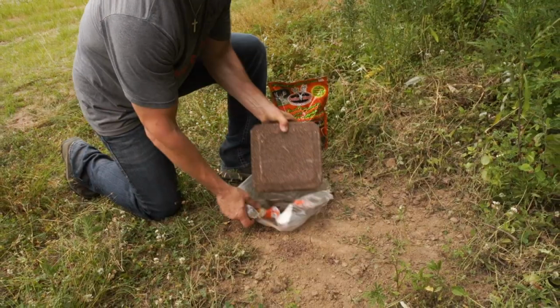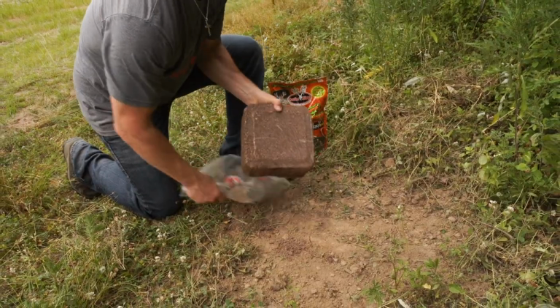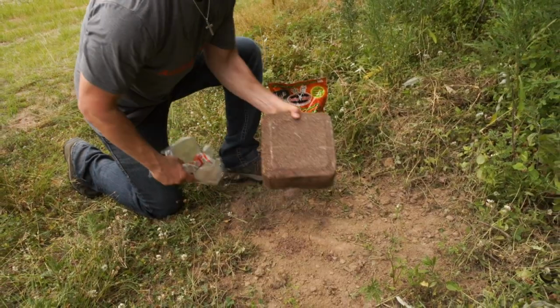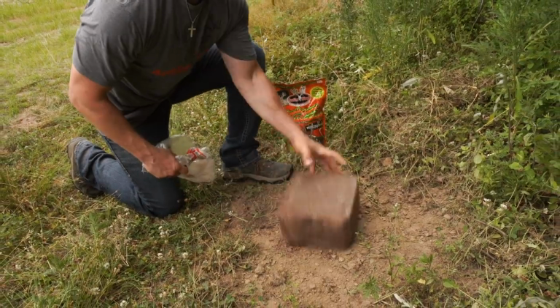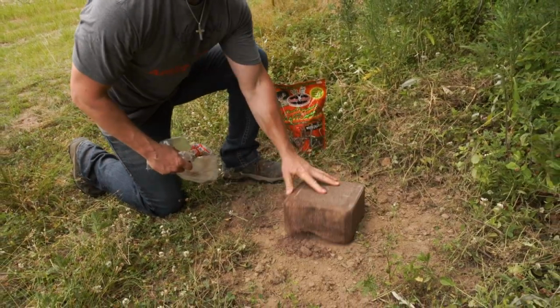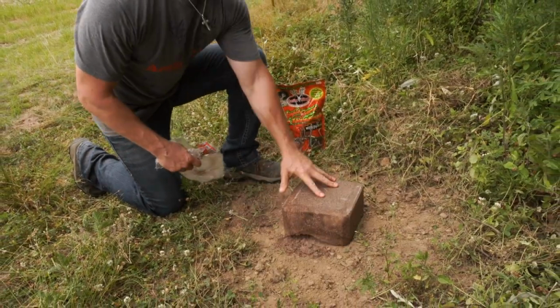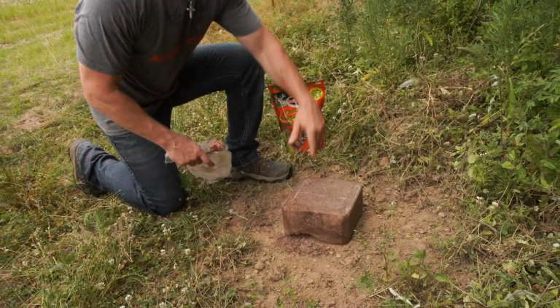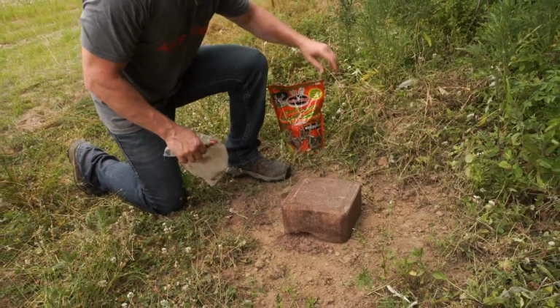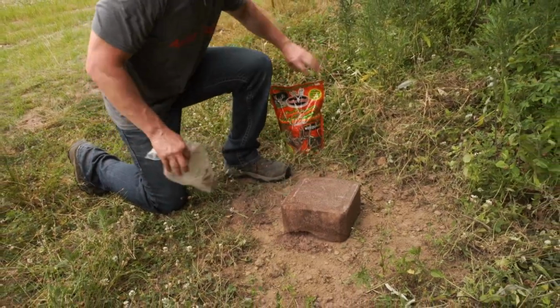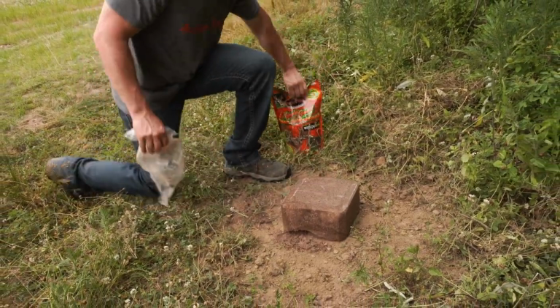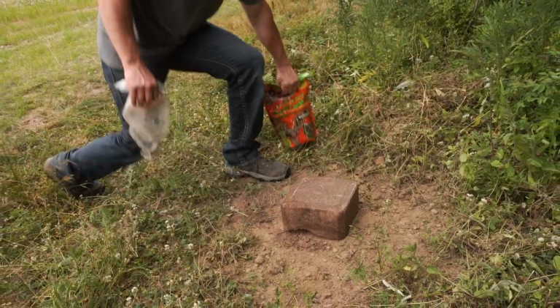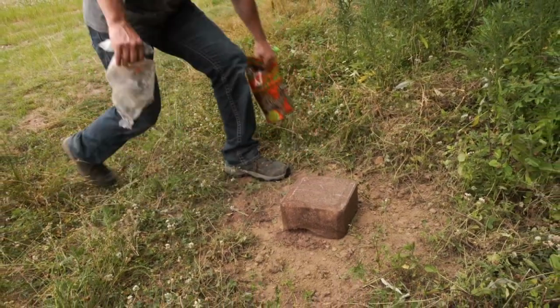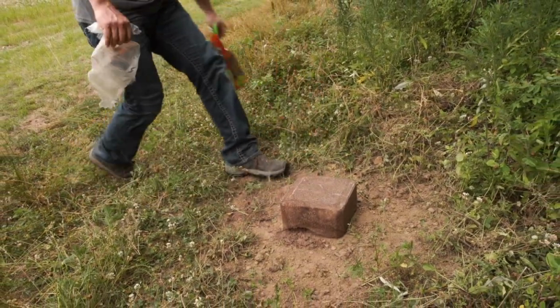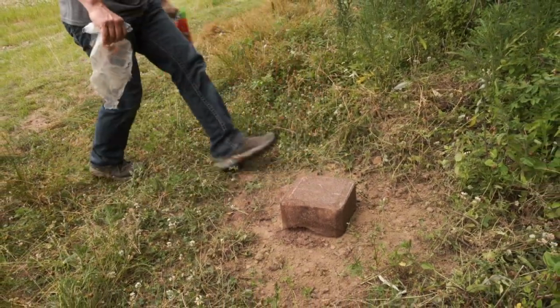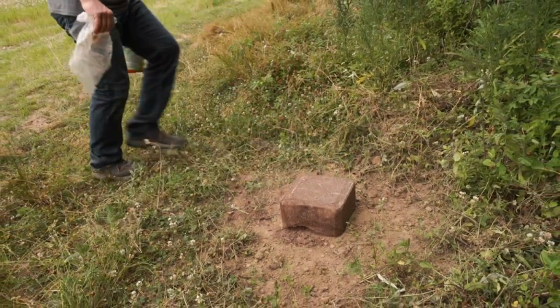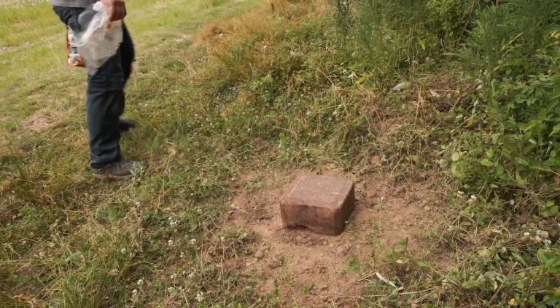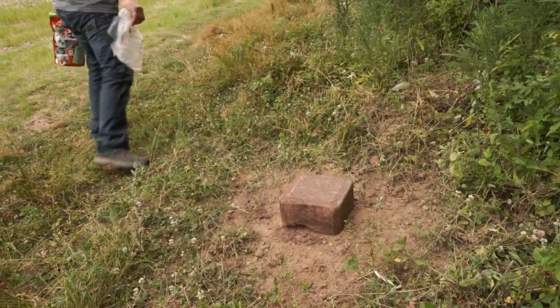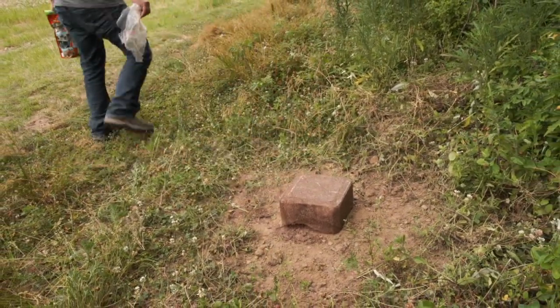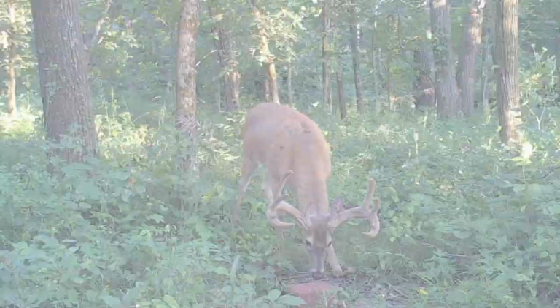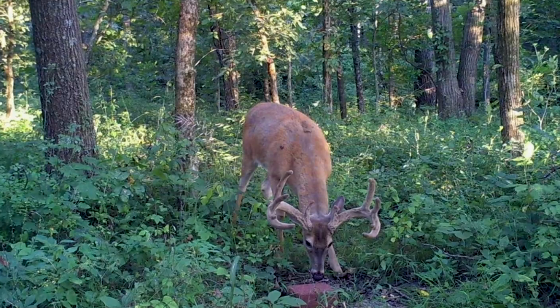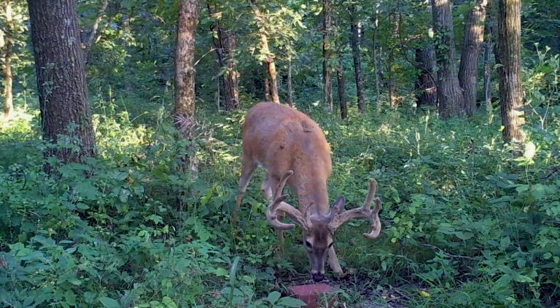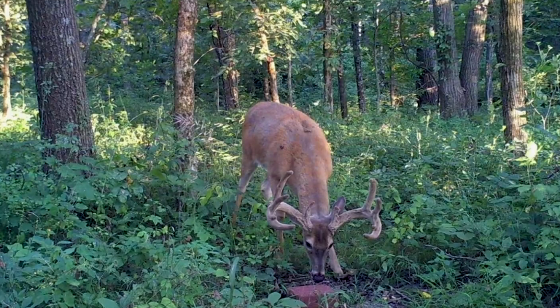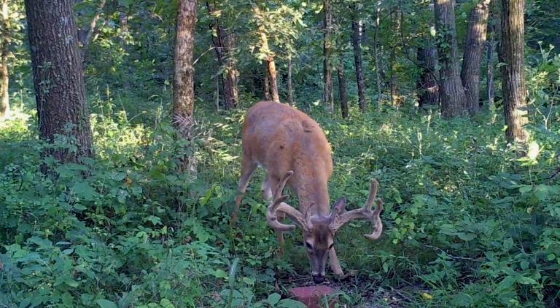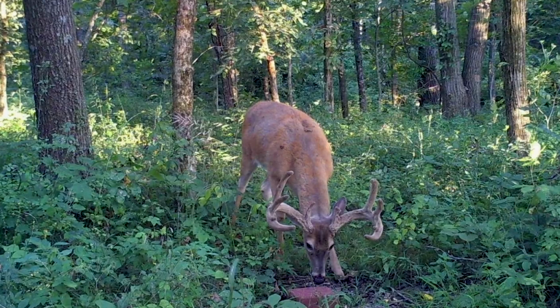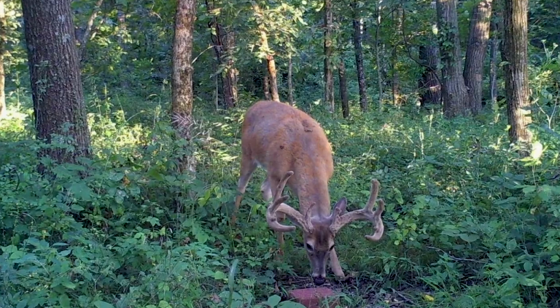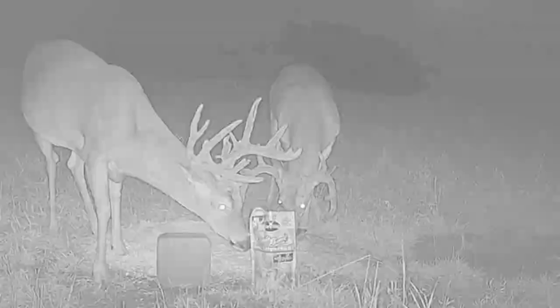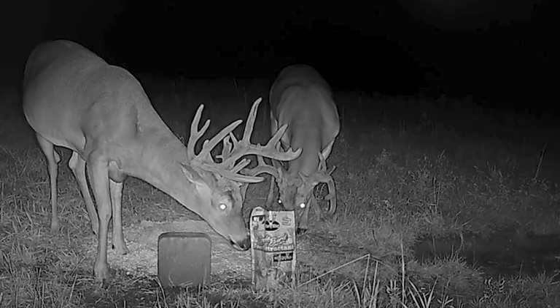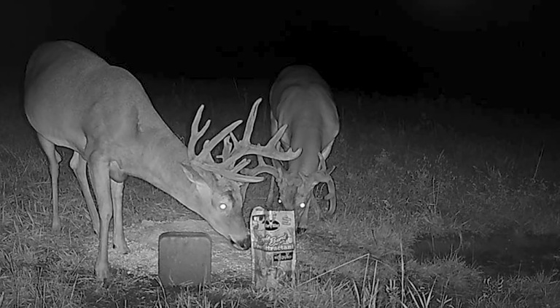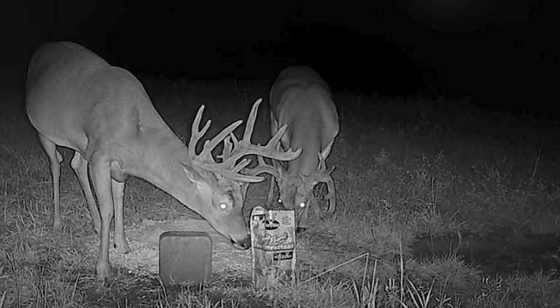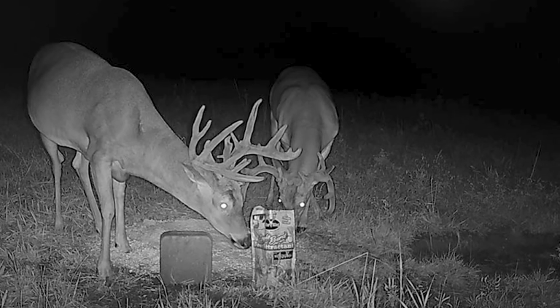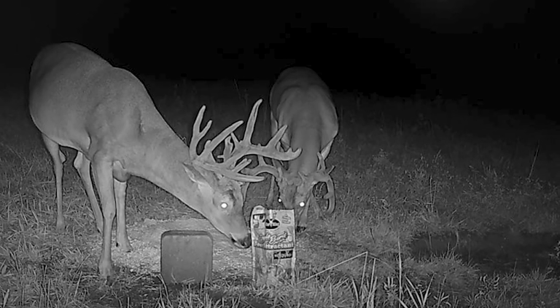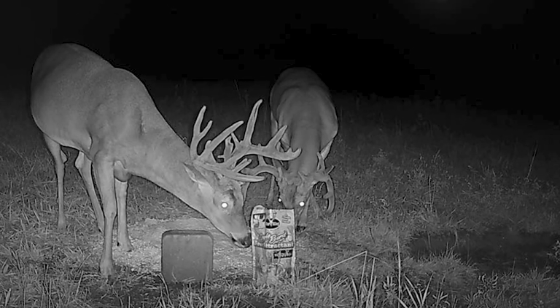Simply place this mineral on the ground near a deer trail, in front of a game camera, or near a feeding station to attract deer.